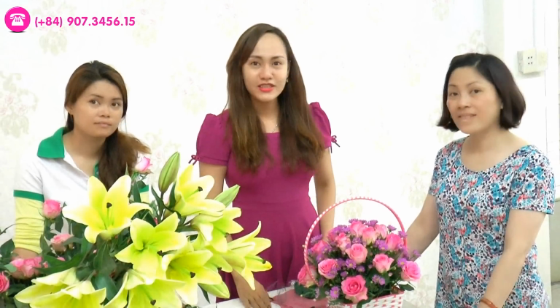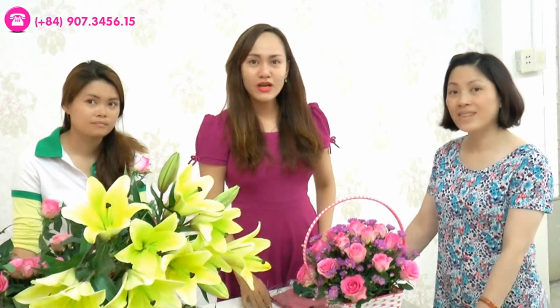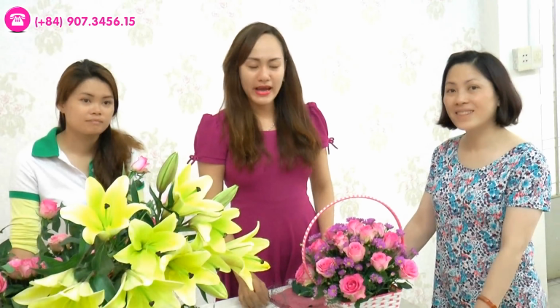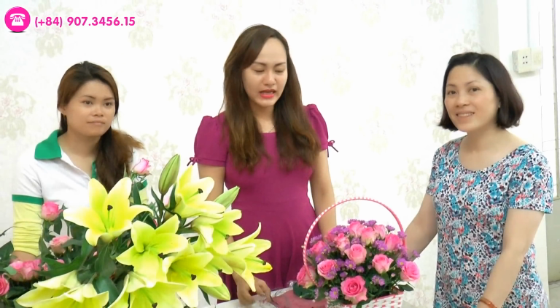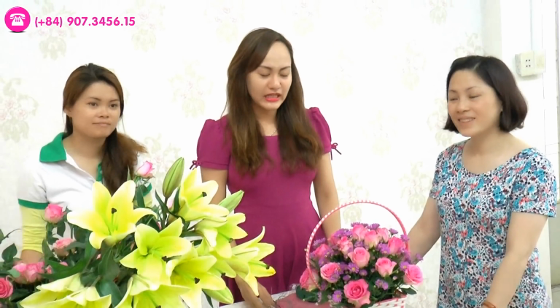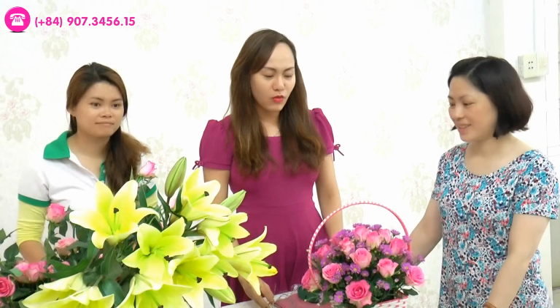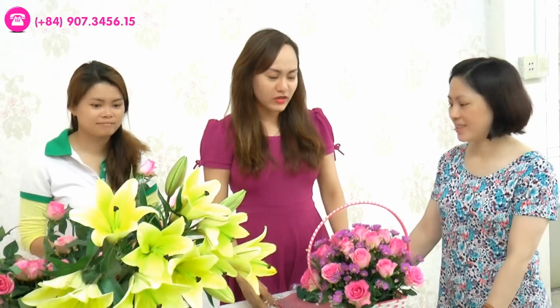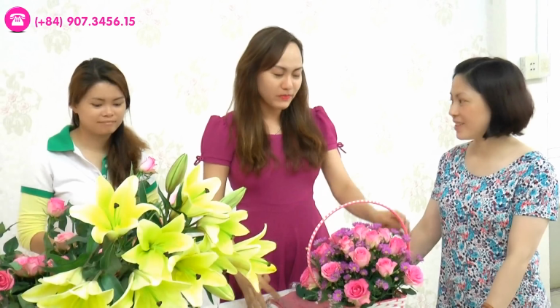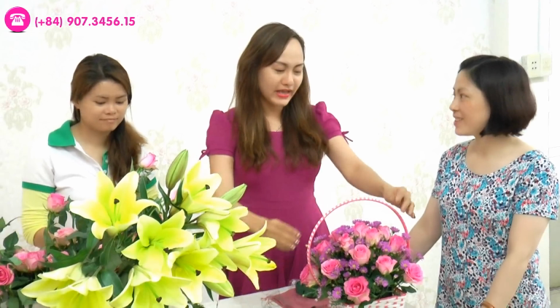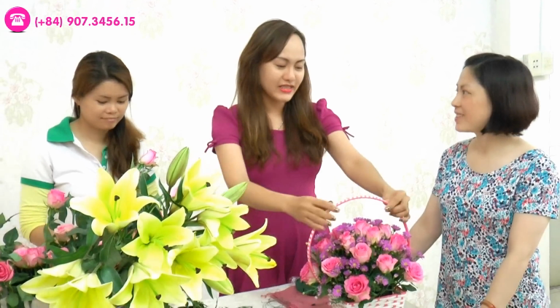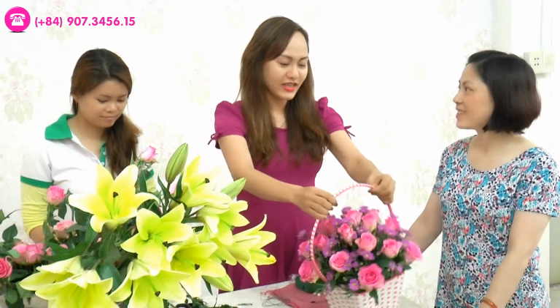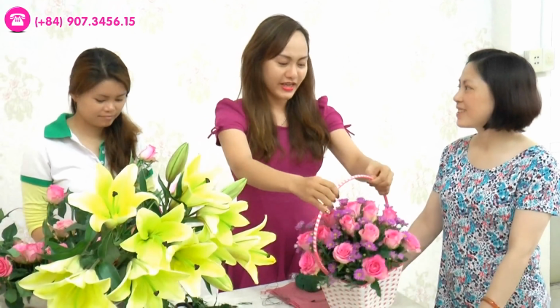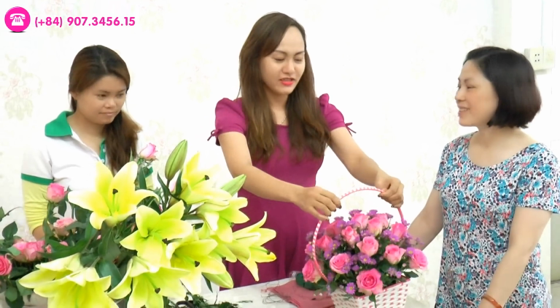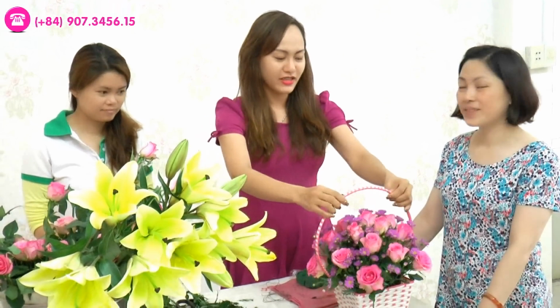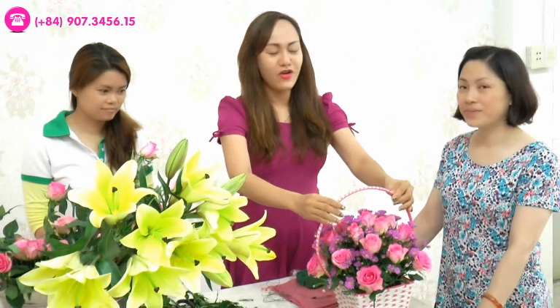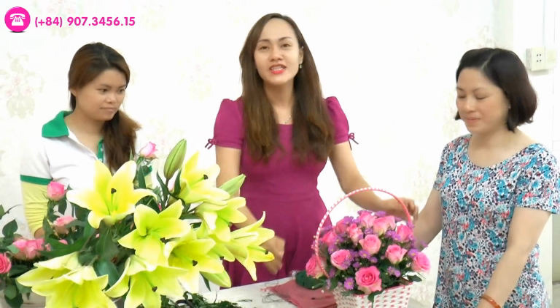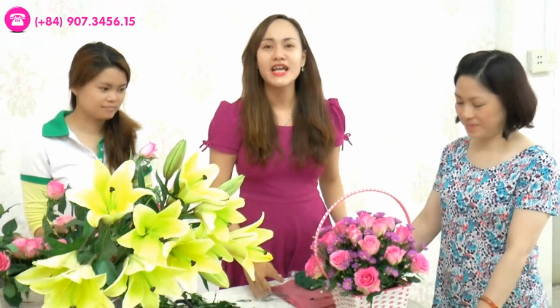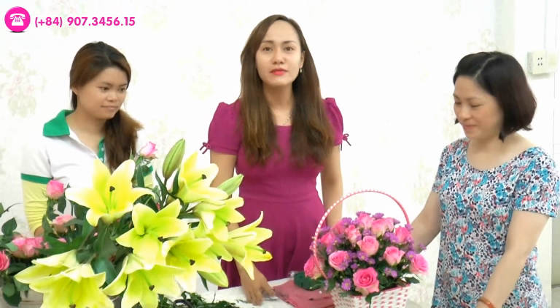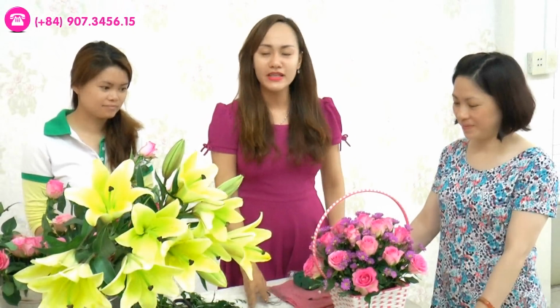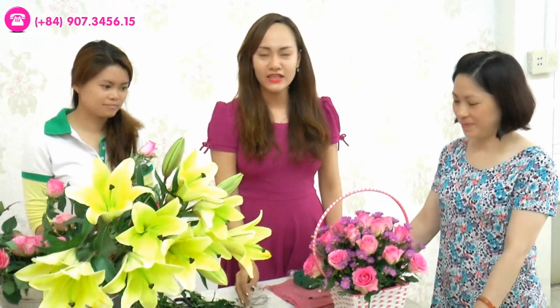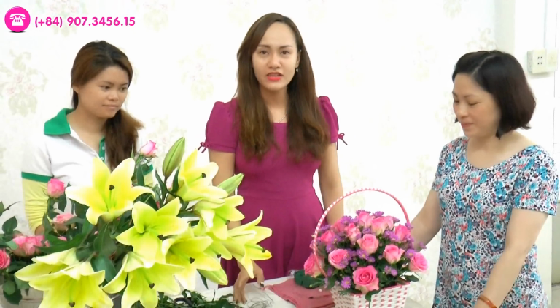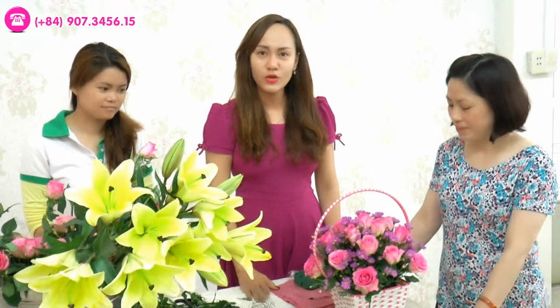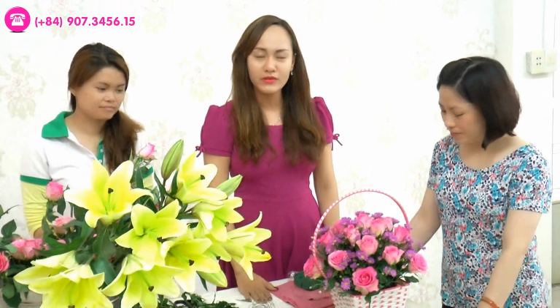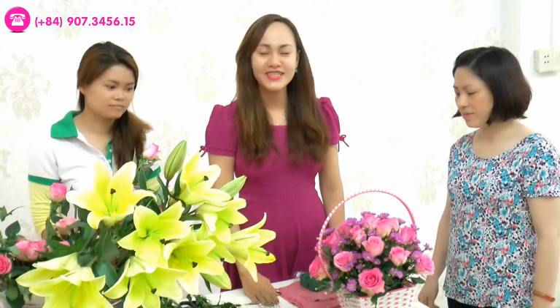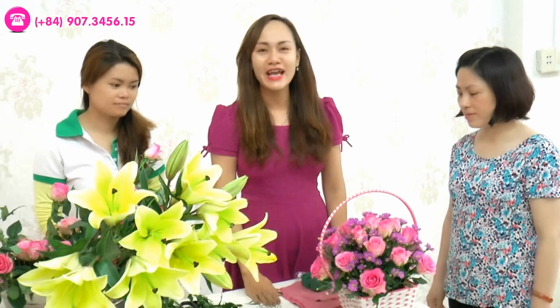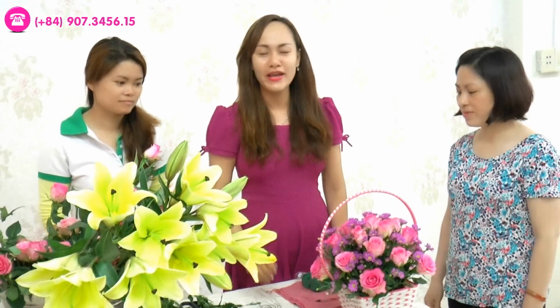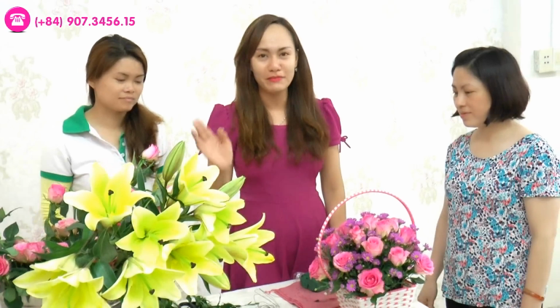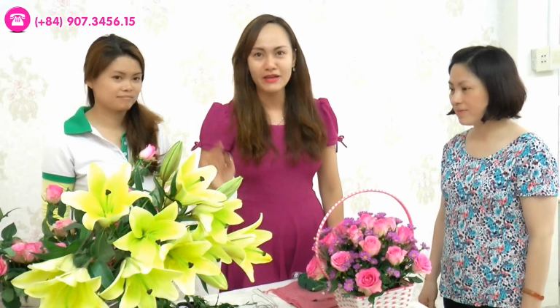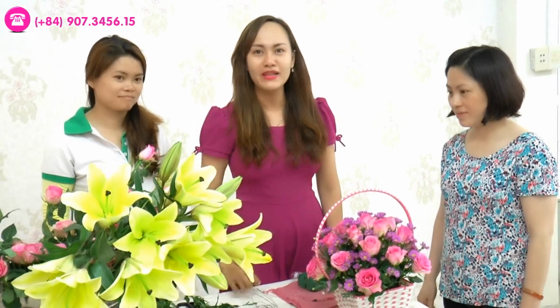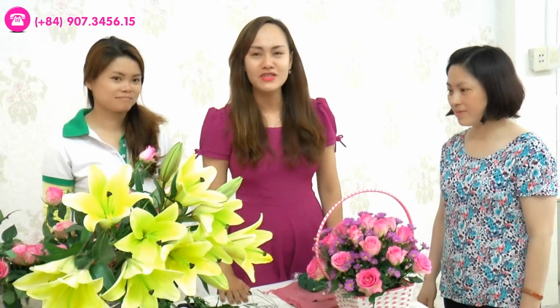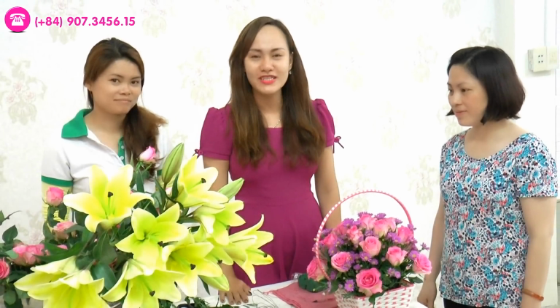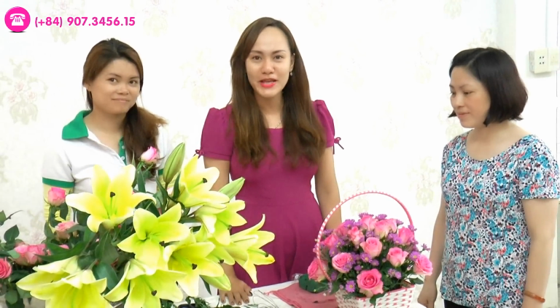Chúc các bạn thành công và thực hiện được những giỏ hoa xinh xắn như vậy để tặng cho người thân của mình. Xin chào và hẹn gặp lại các bạn trong chương trình tiếp theo.